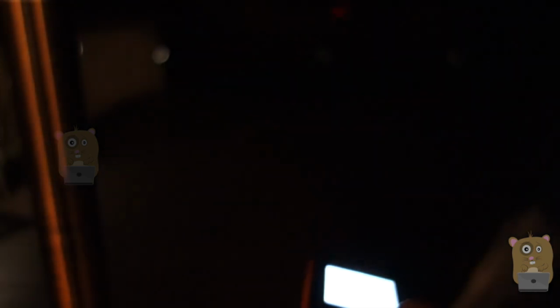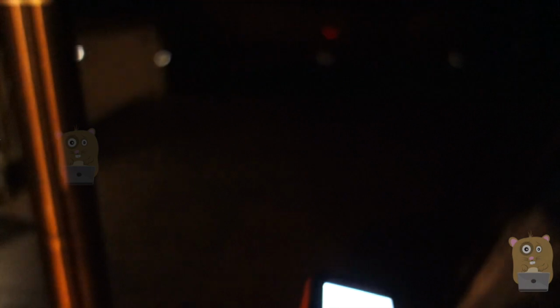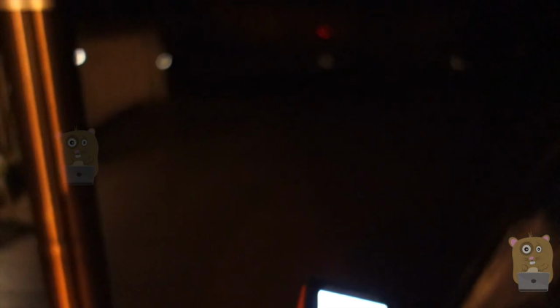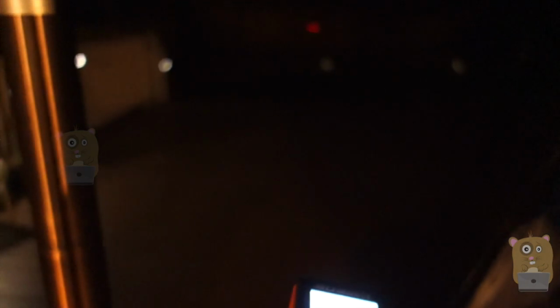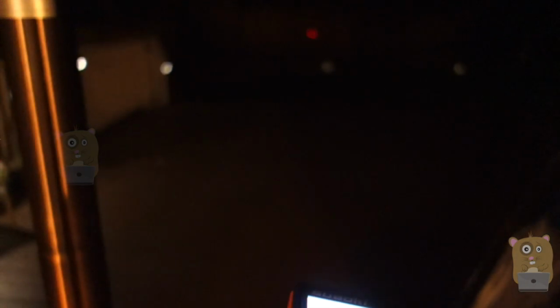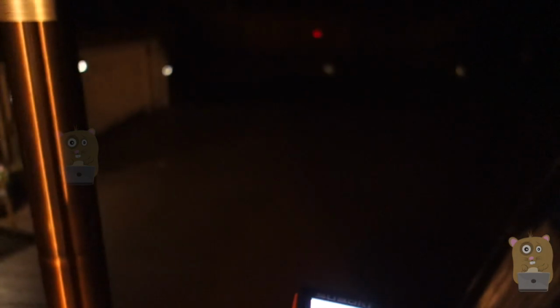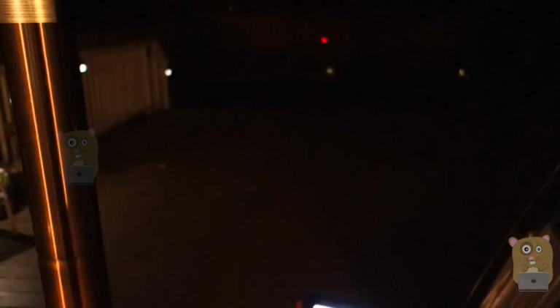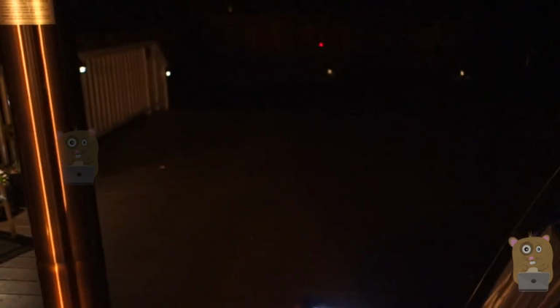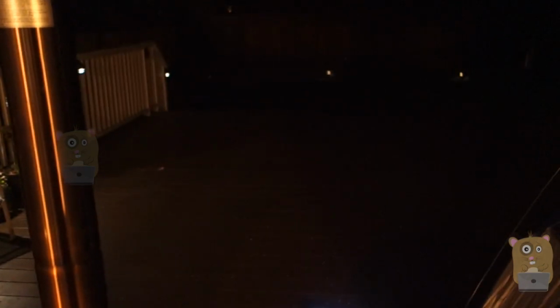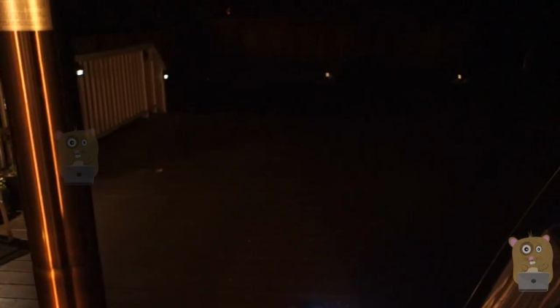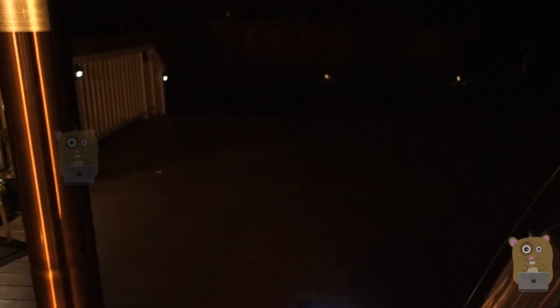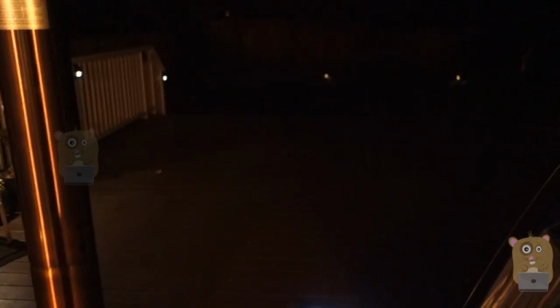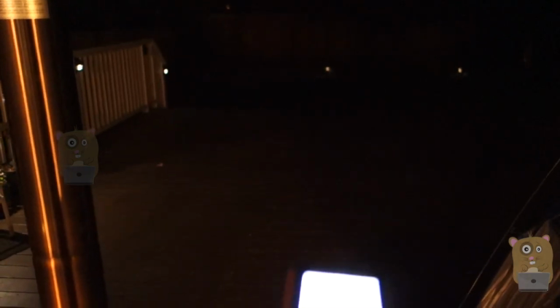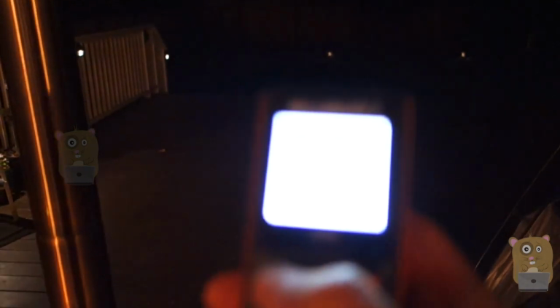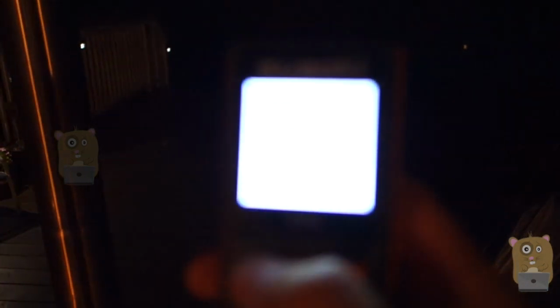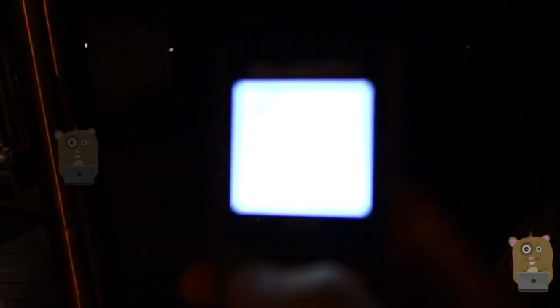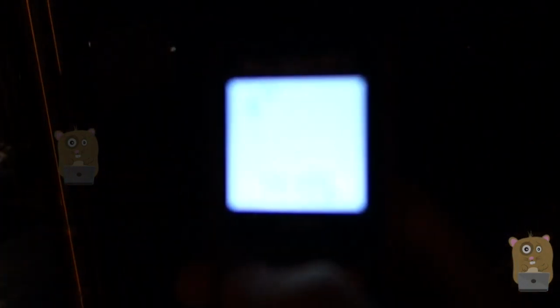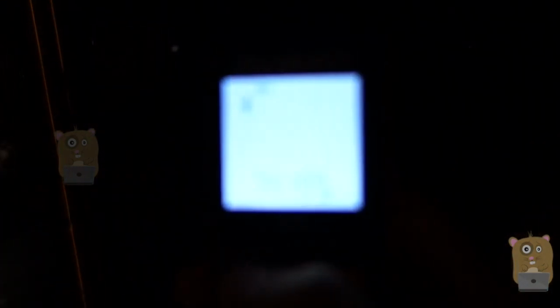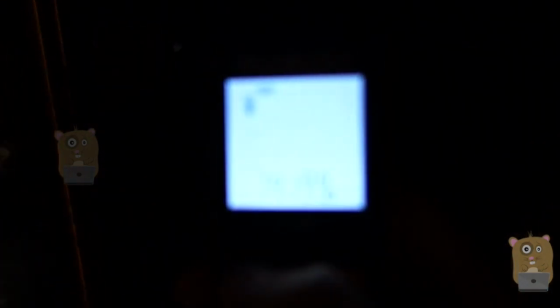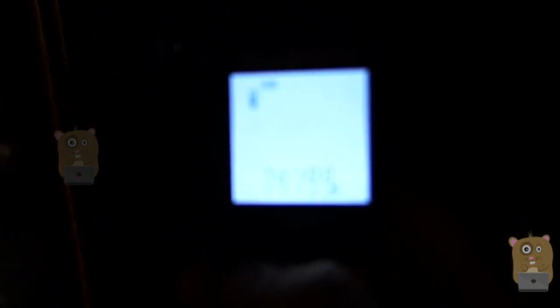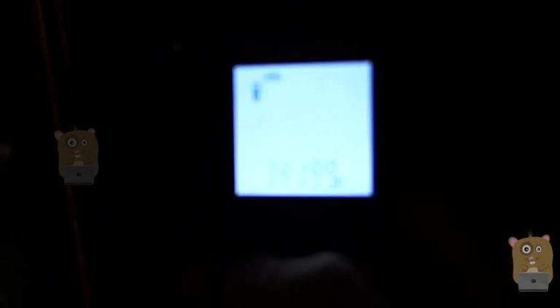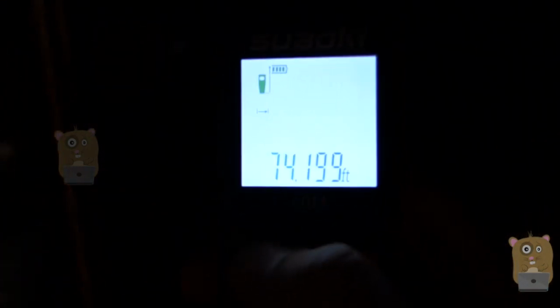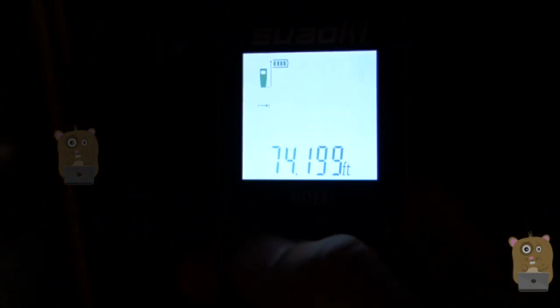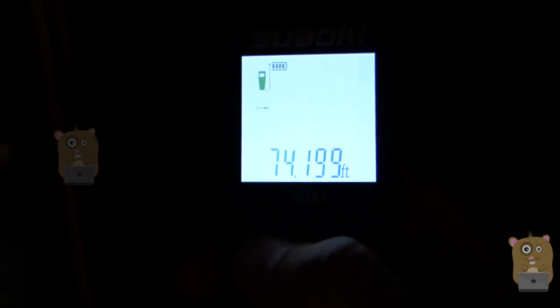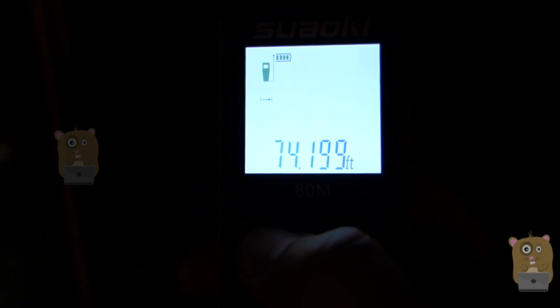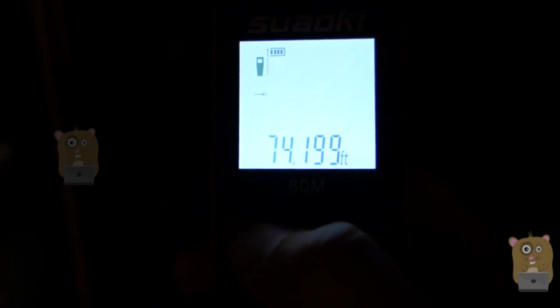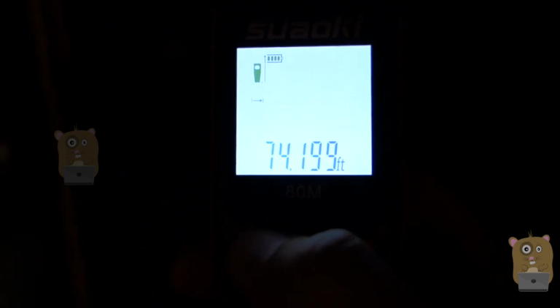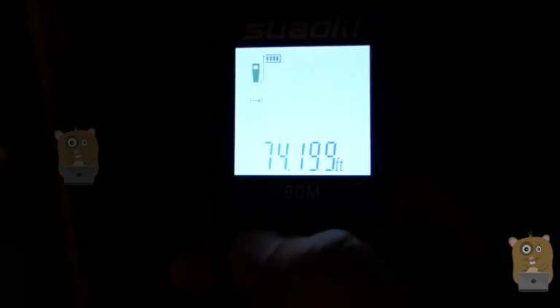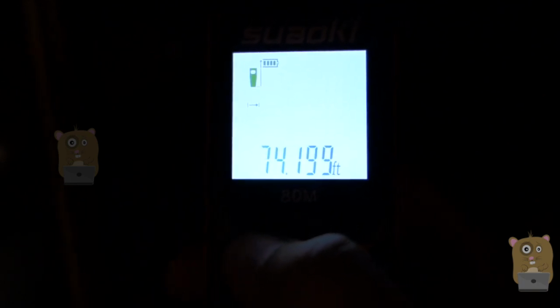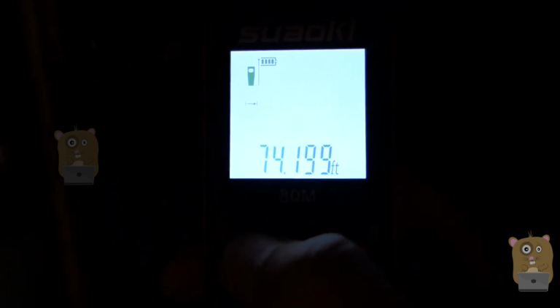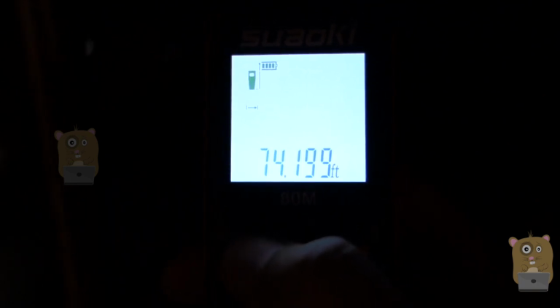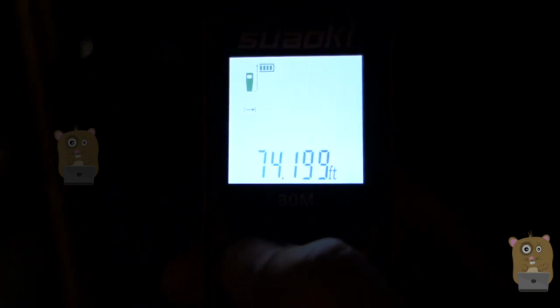Now I'm going to measure the distance from here to the fence, and it's about 74 feet.